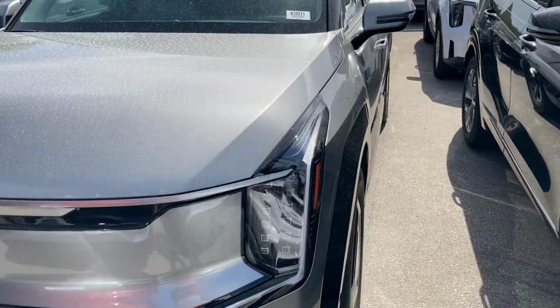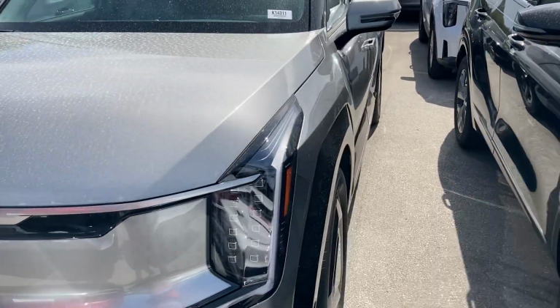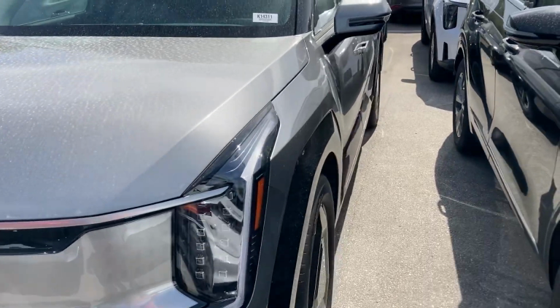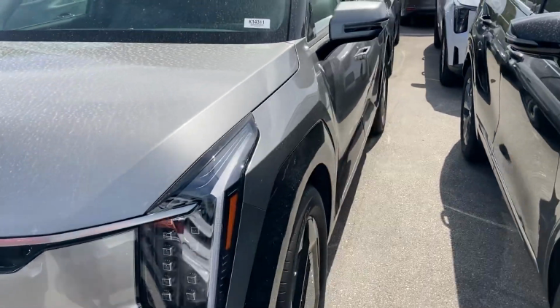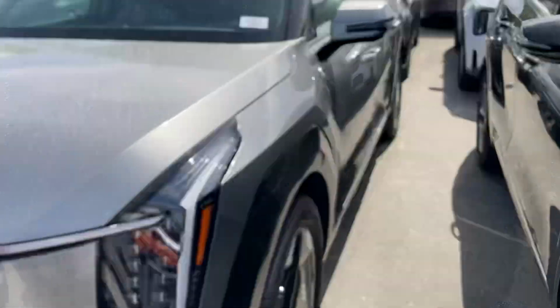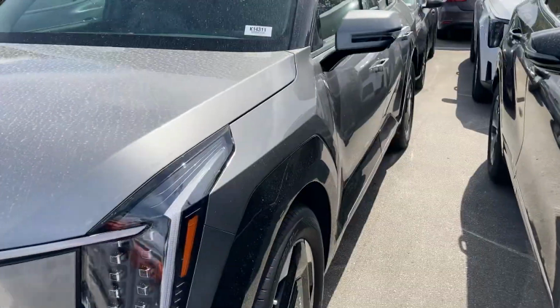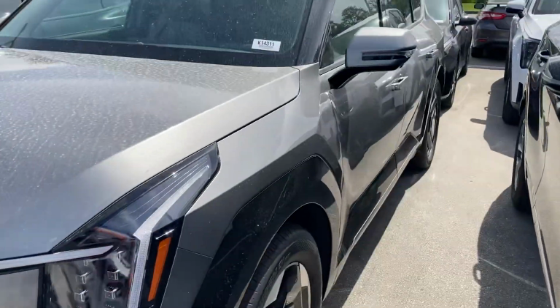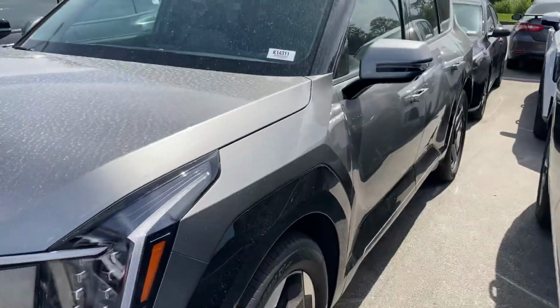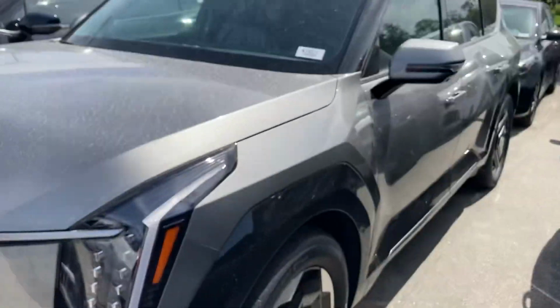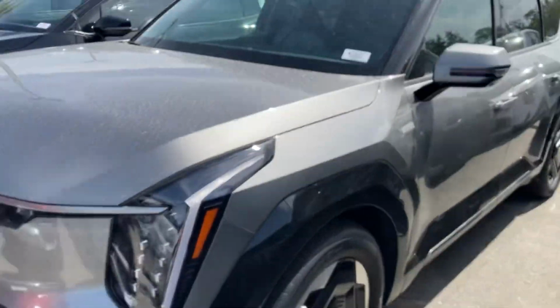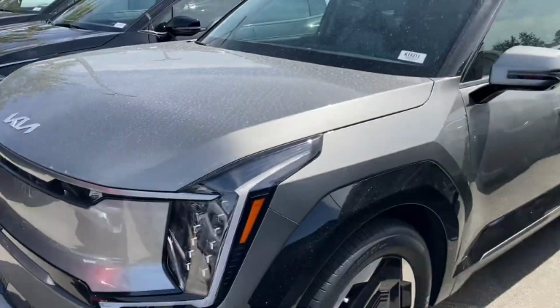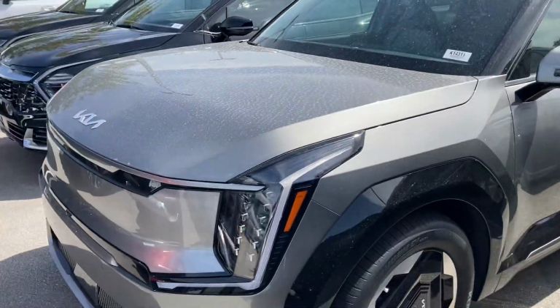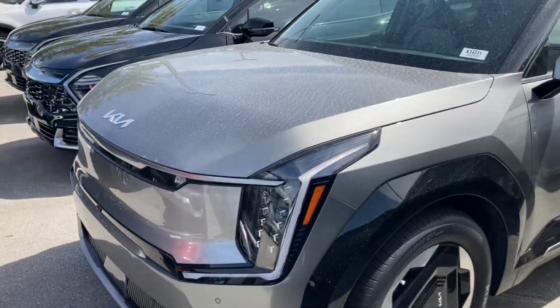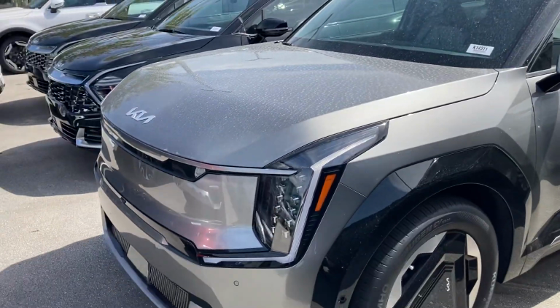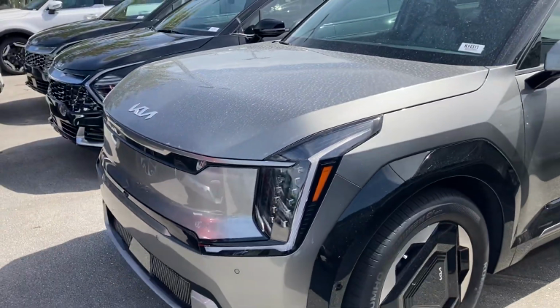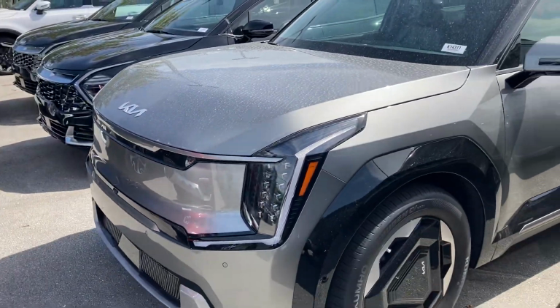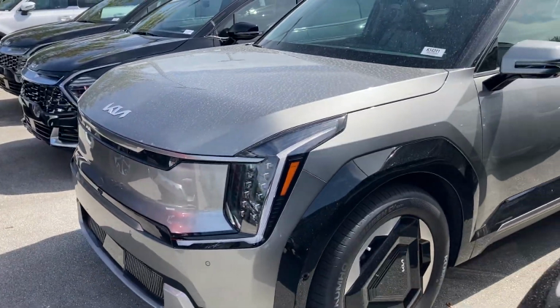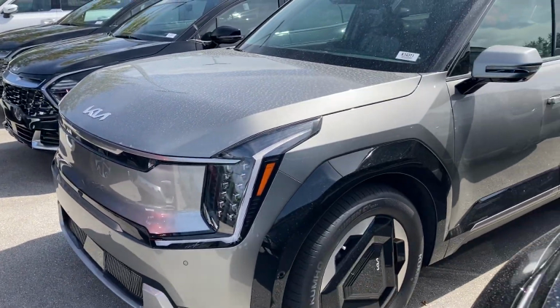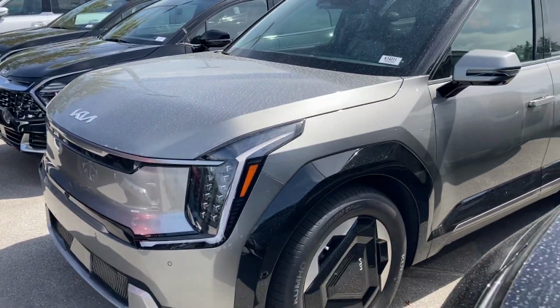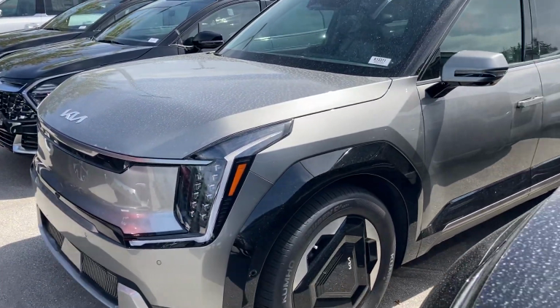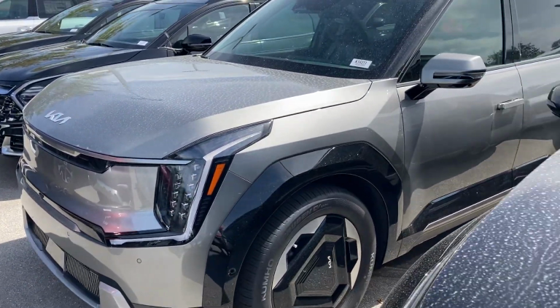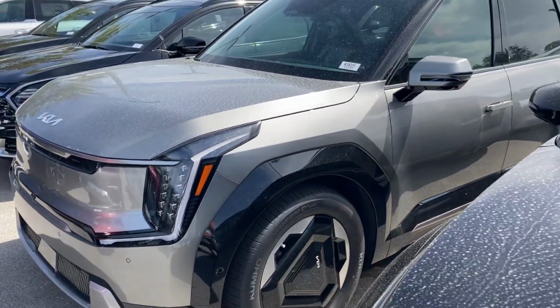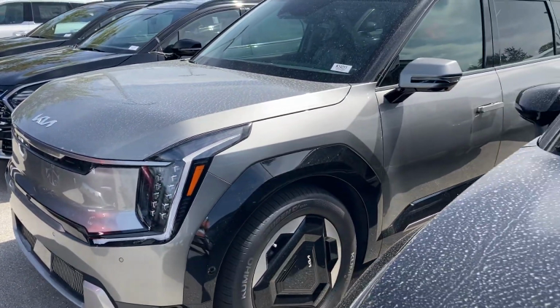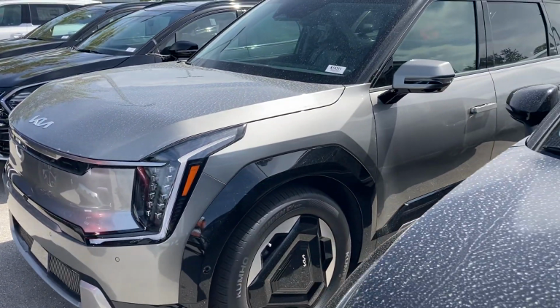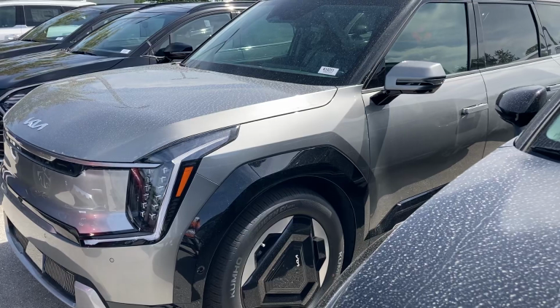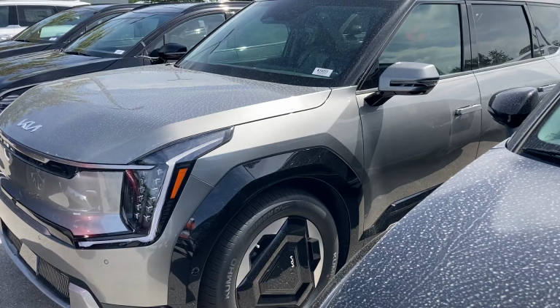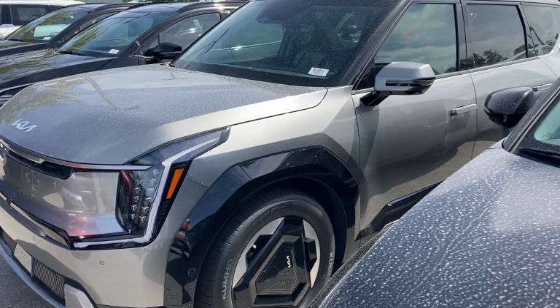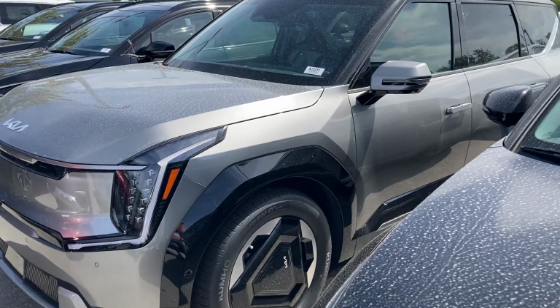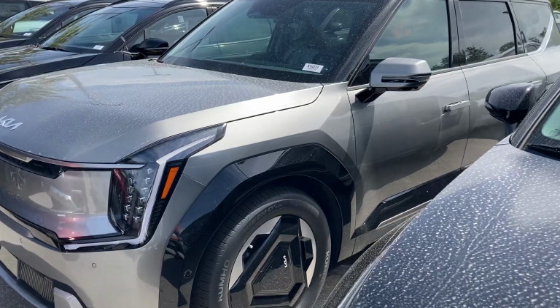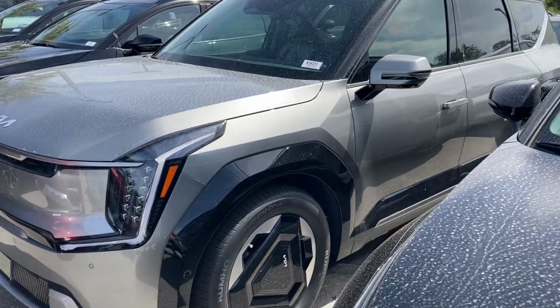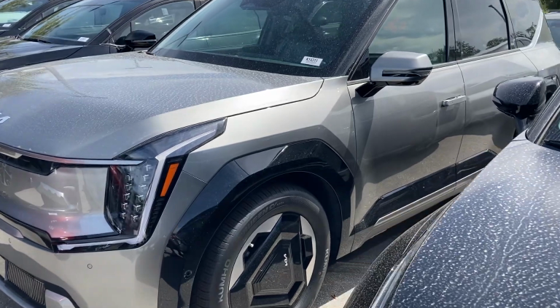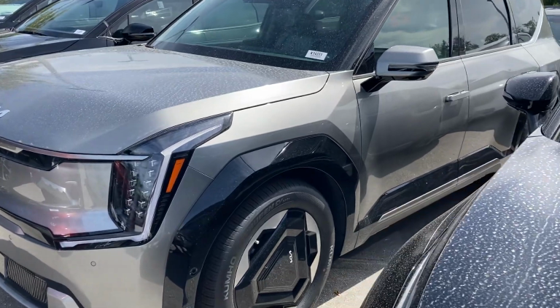What's up, everybody? It's Terroma Crazy coming to you live, about to show you the 2024 Kia EV9. This is the second tier of the competition.